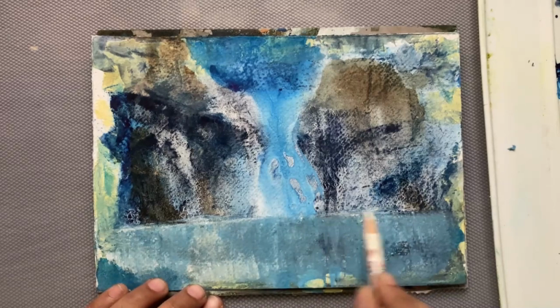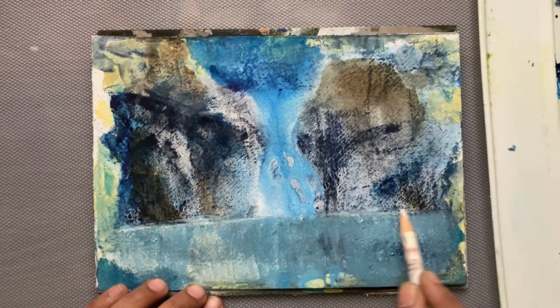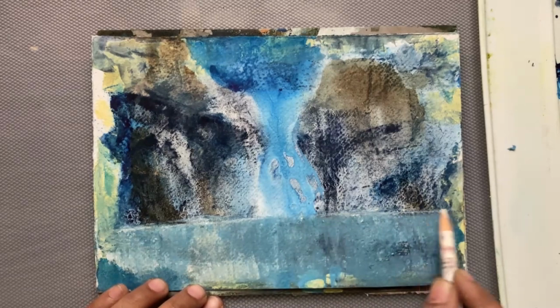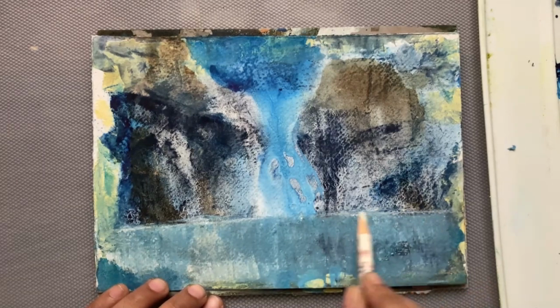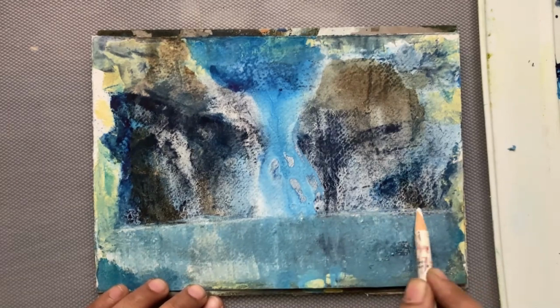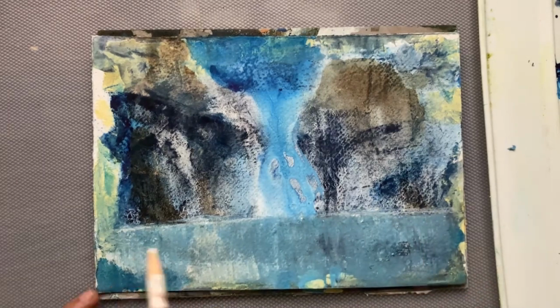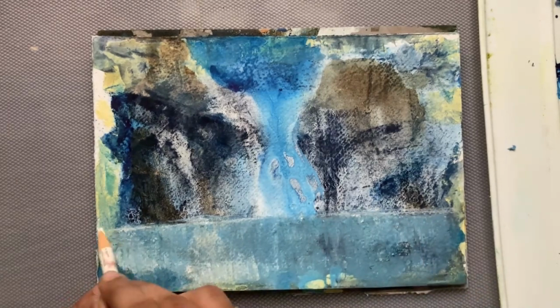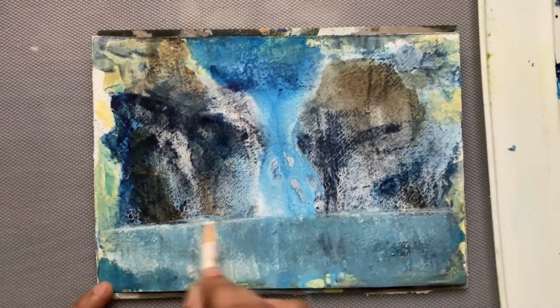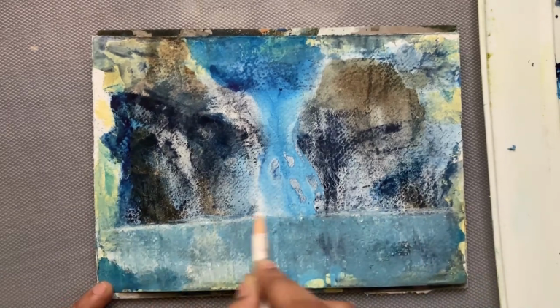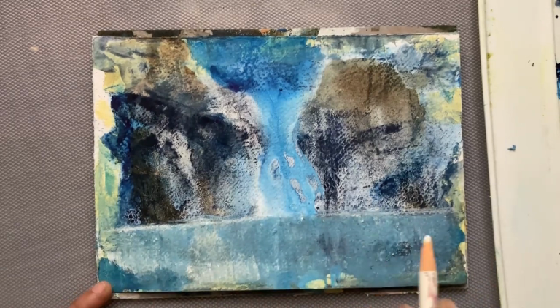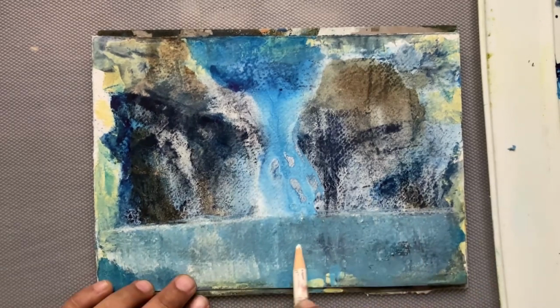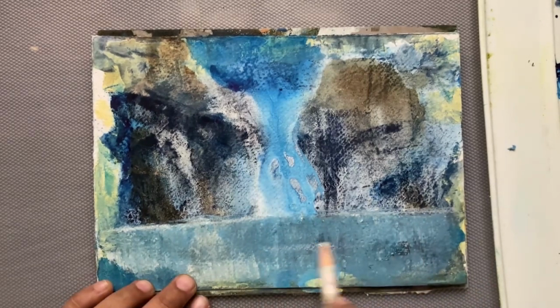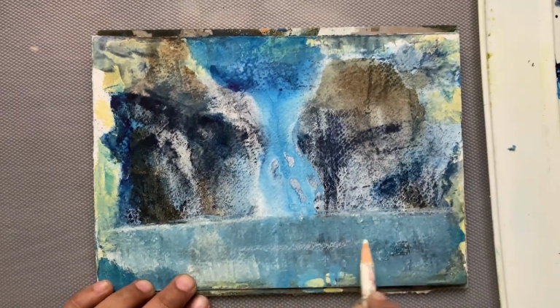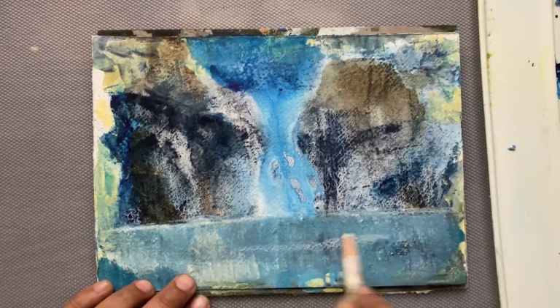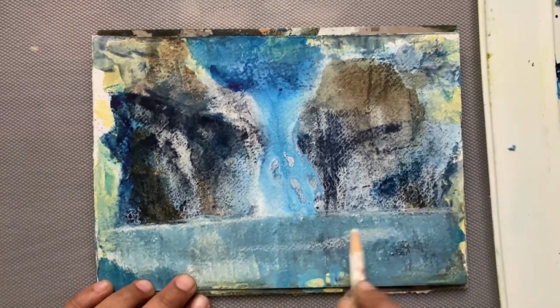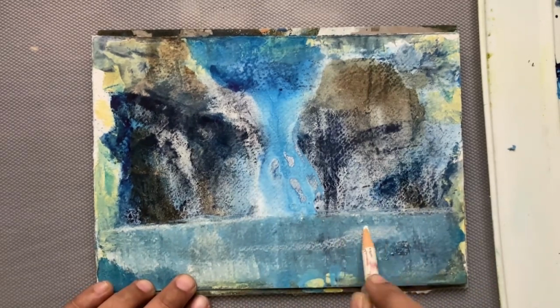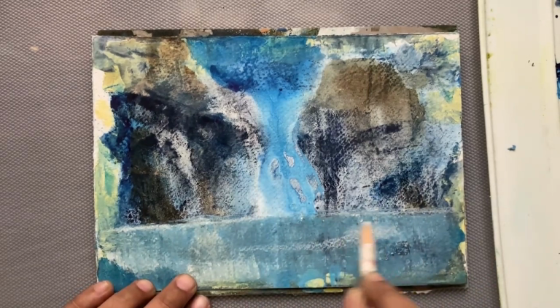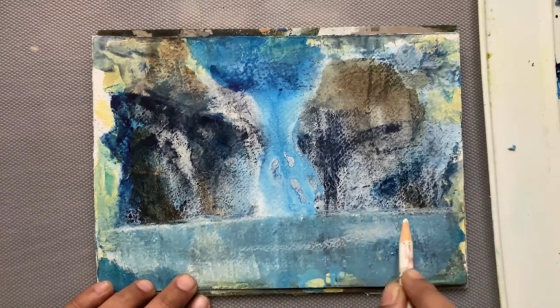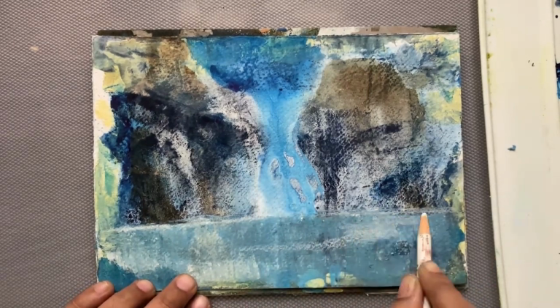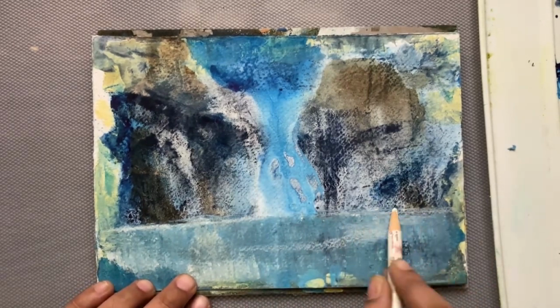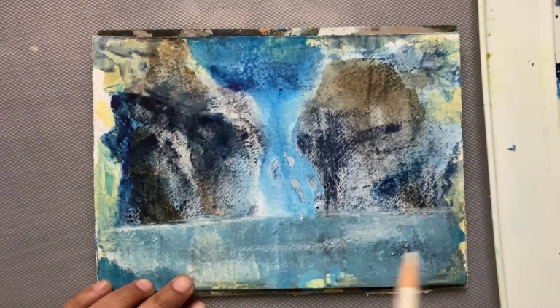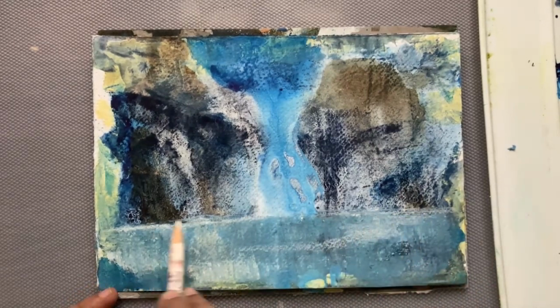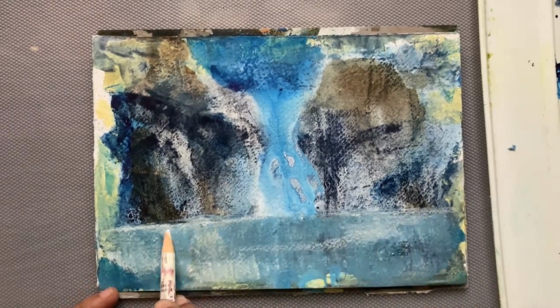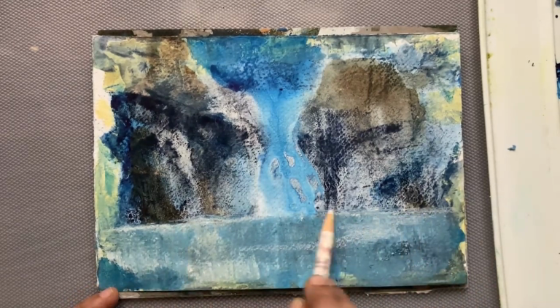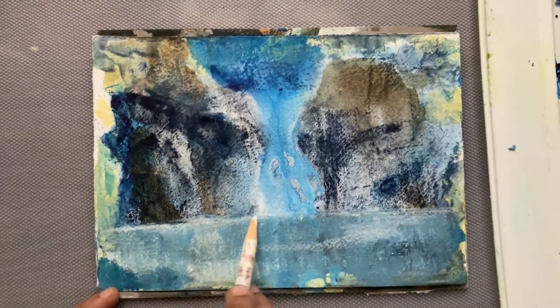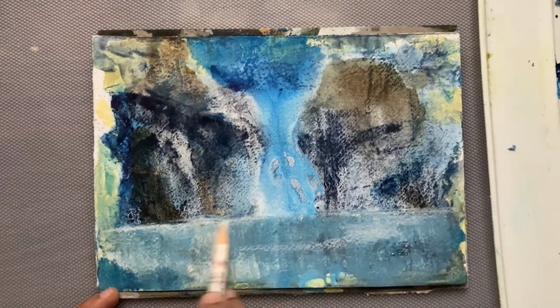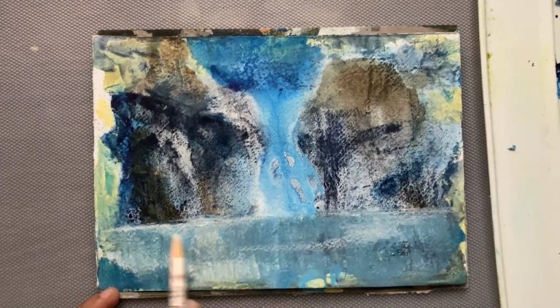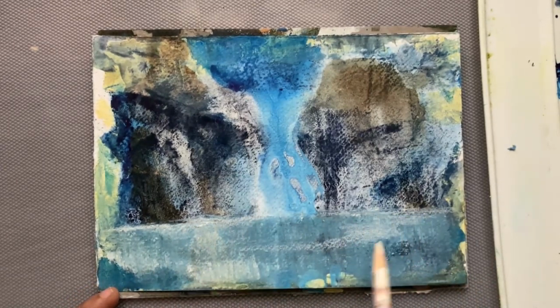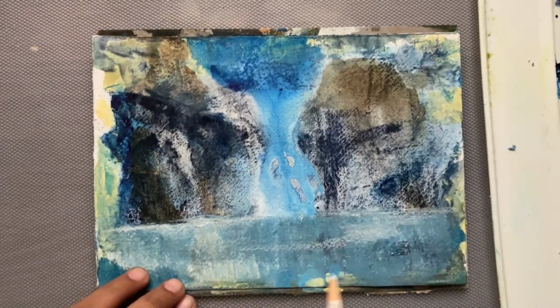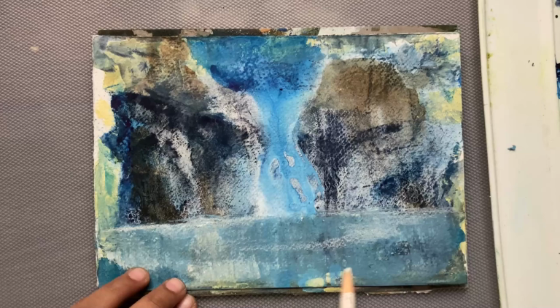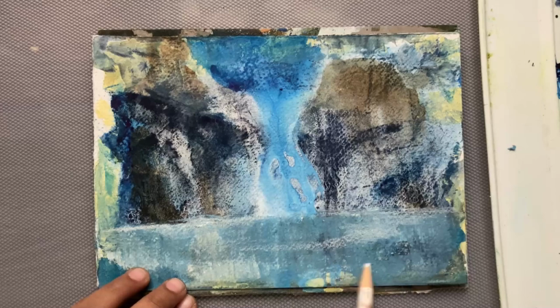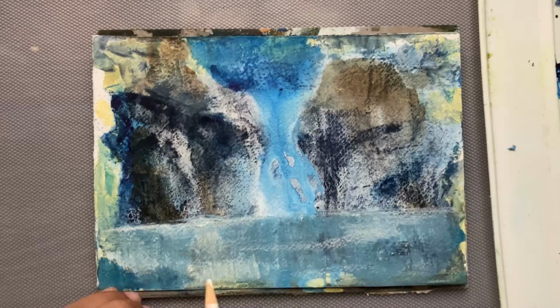Please like and subscribe for more abstract artworks. Stay safe, thank you.